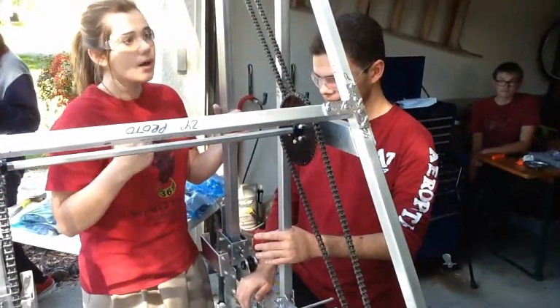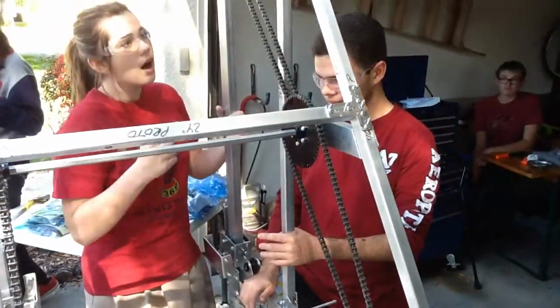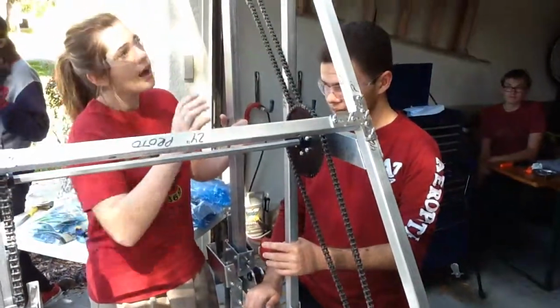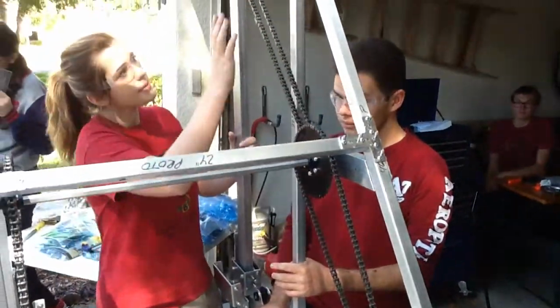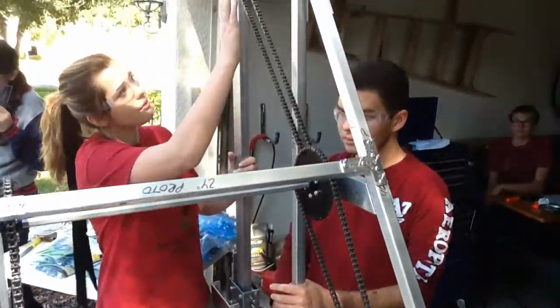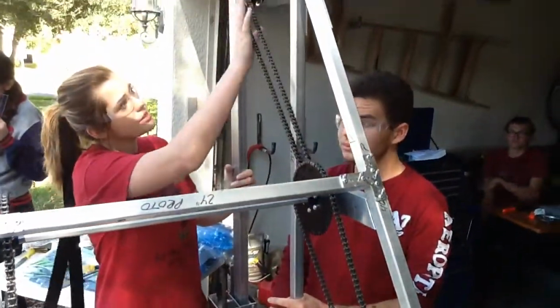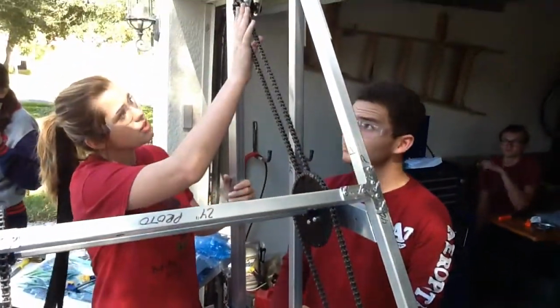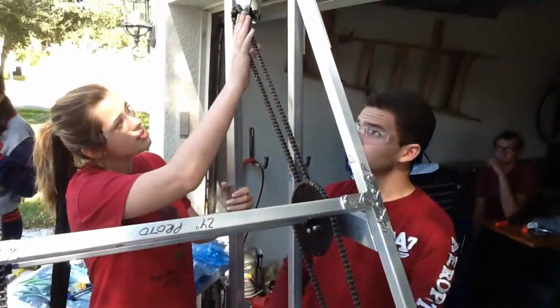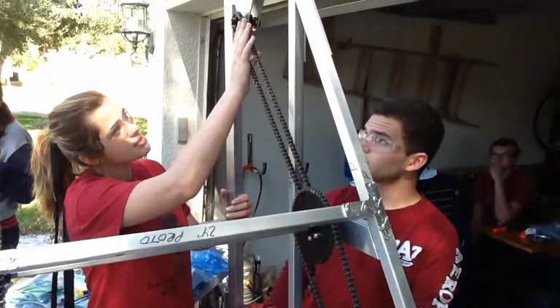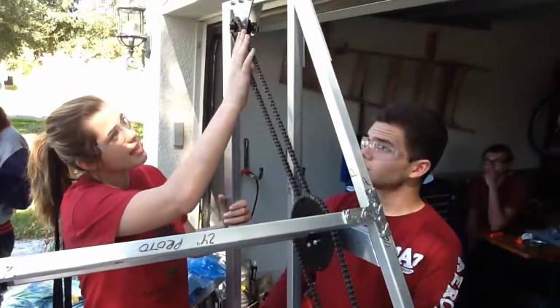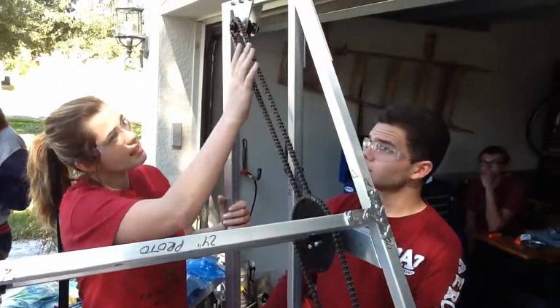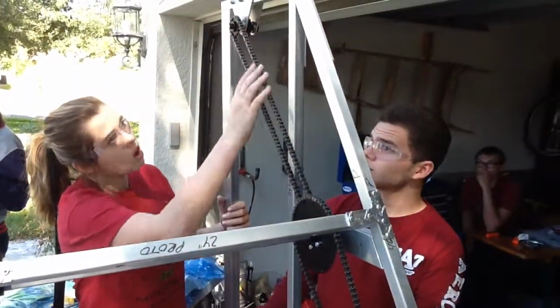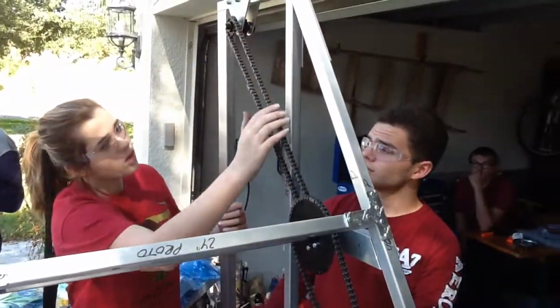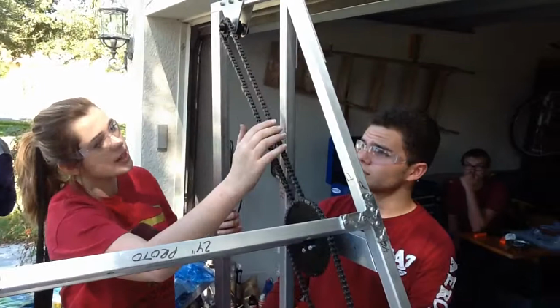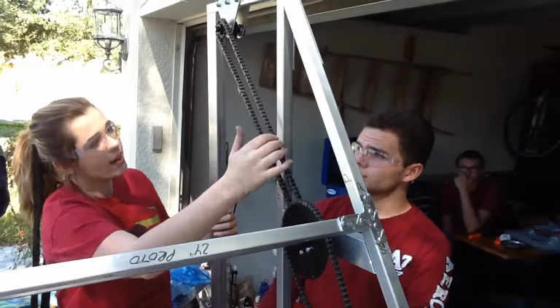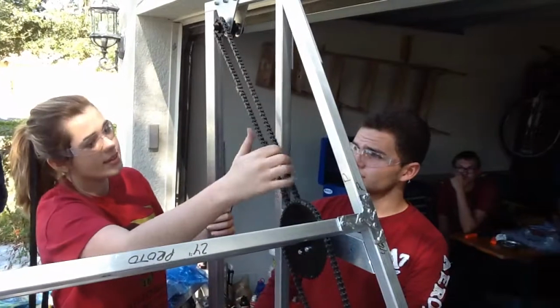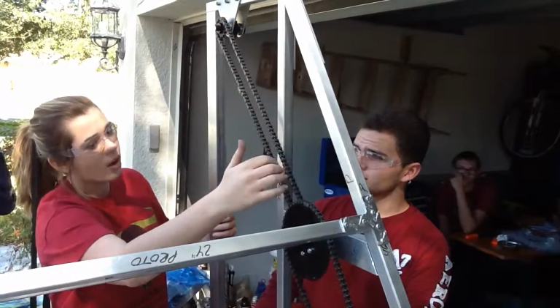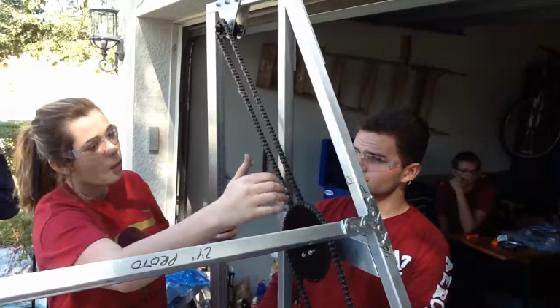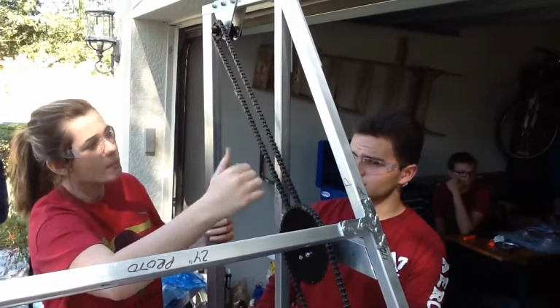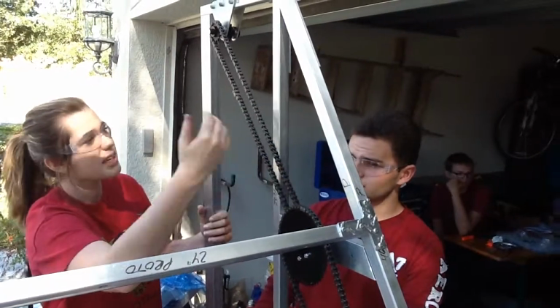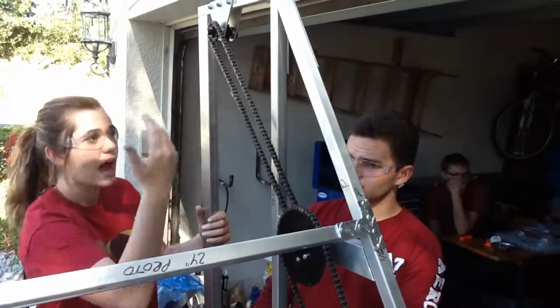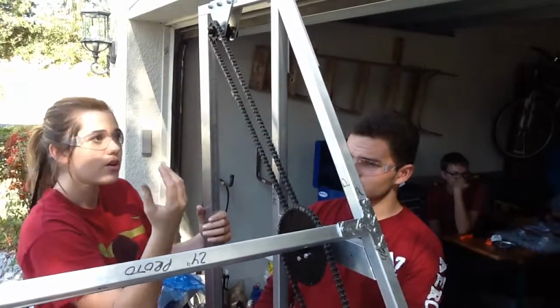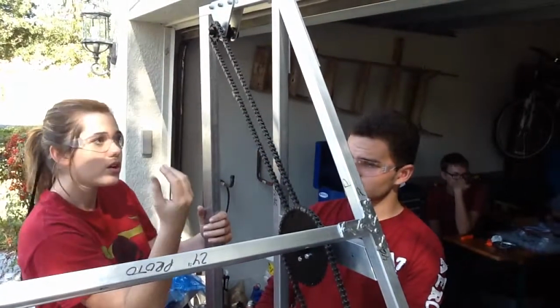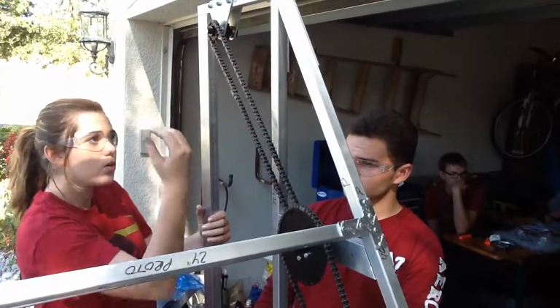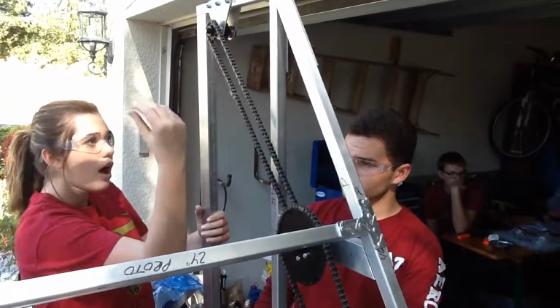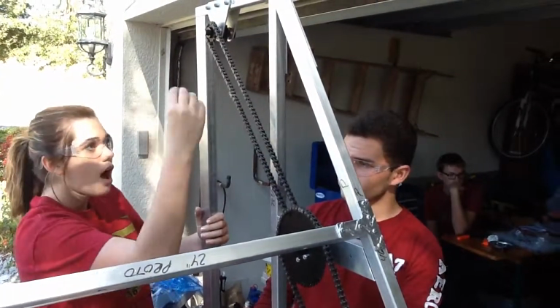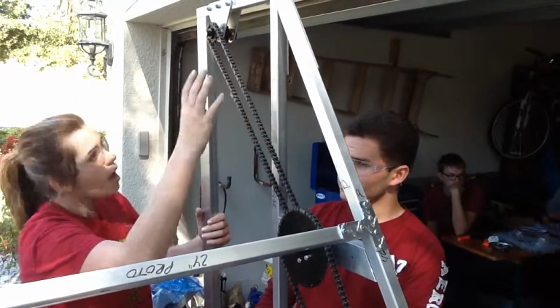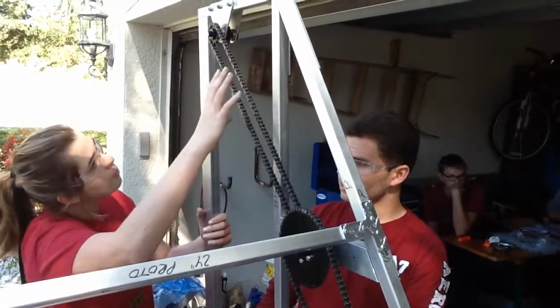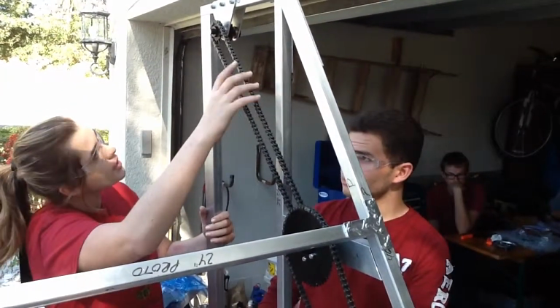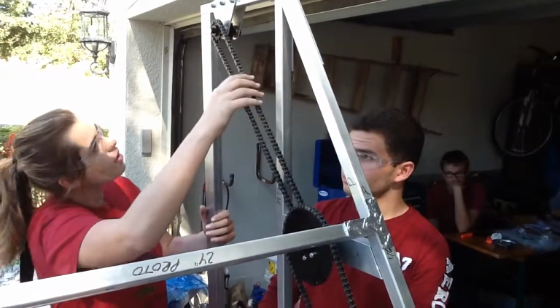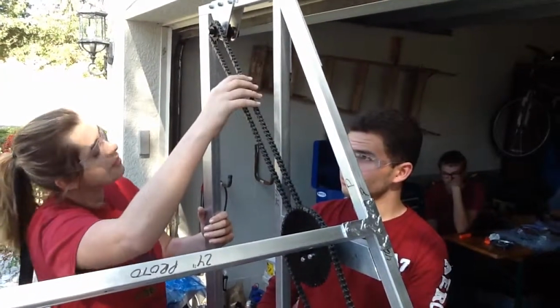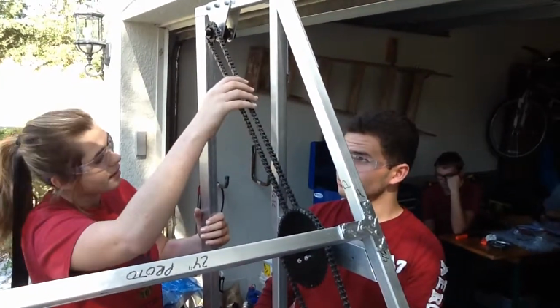Awesome. Now this looks like it's all connected, all one piece. How do you put it on there?